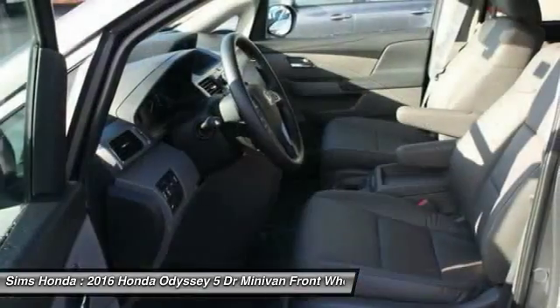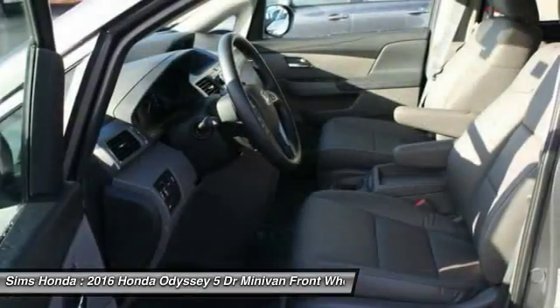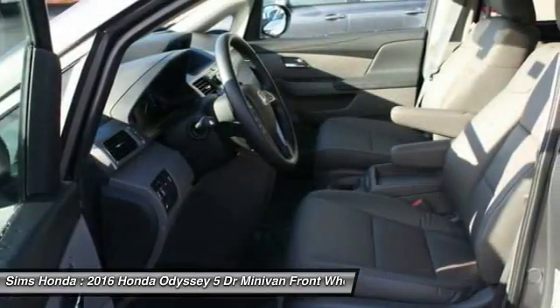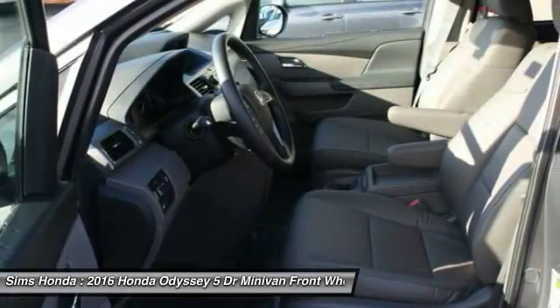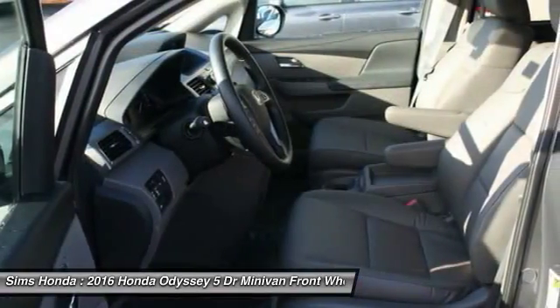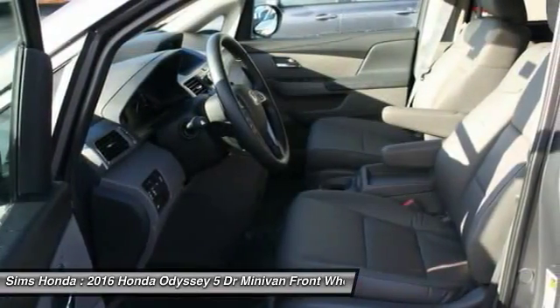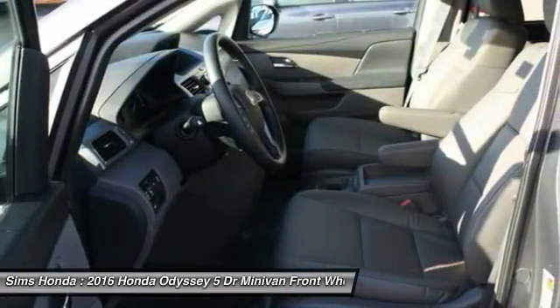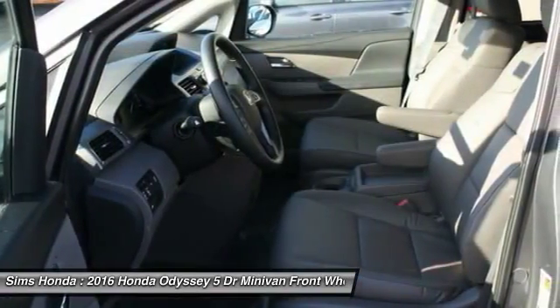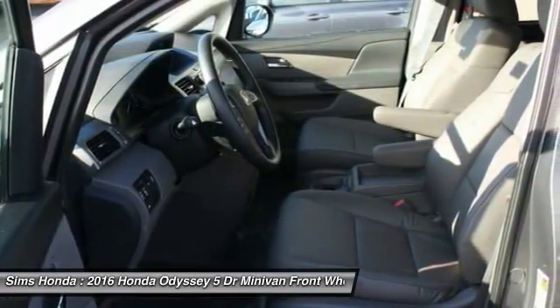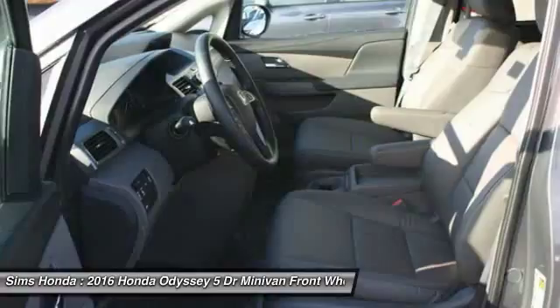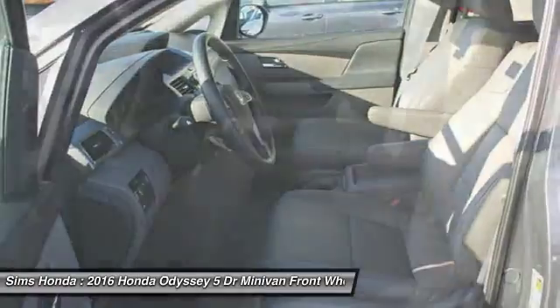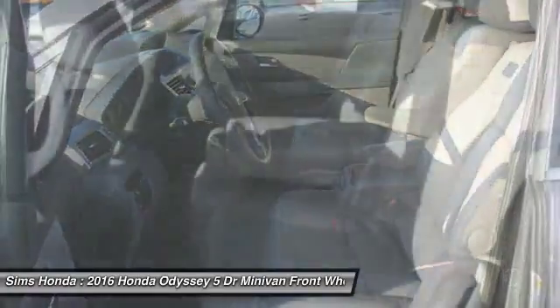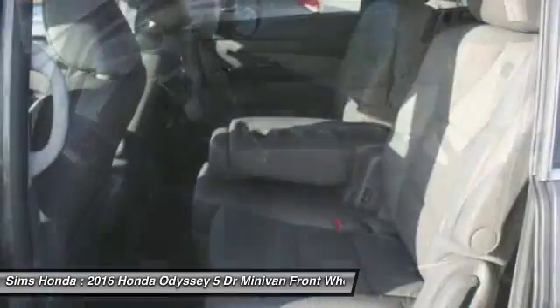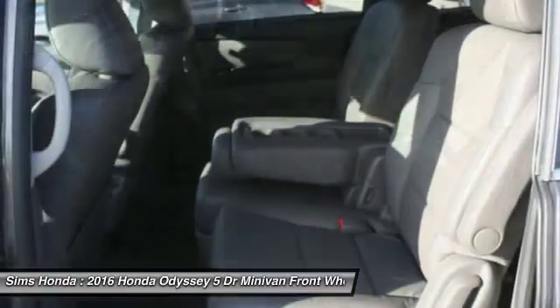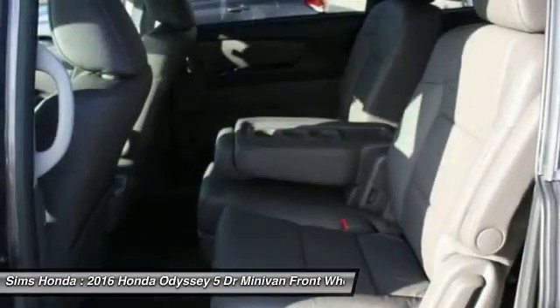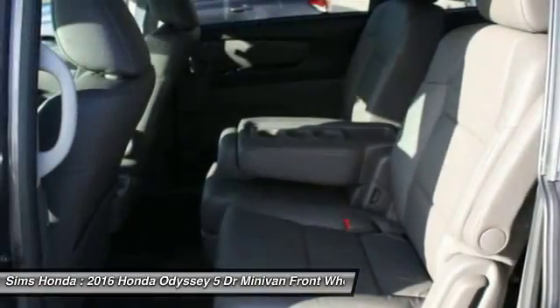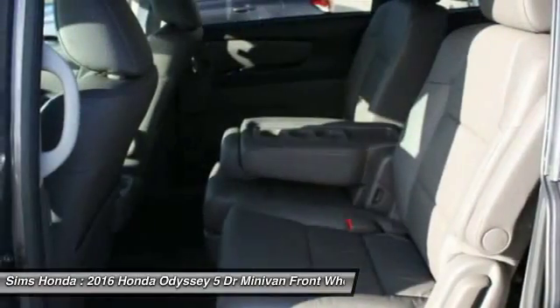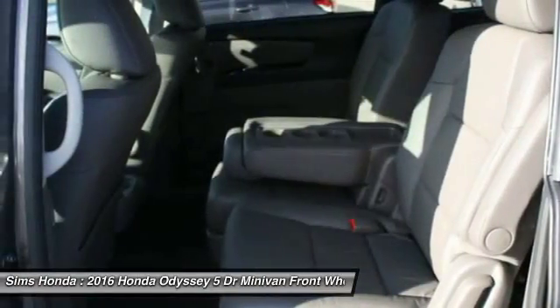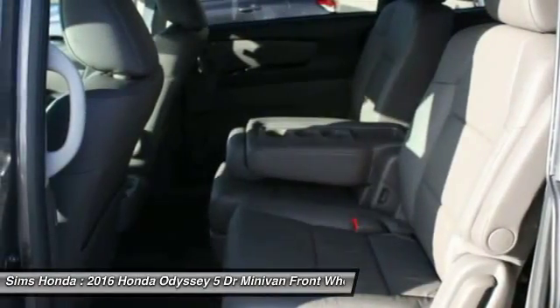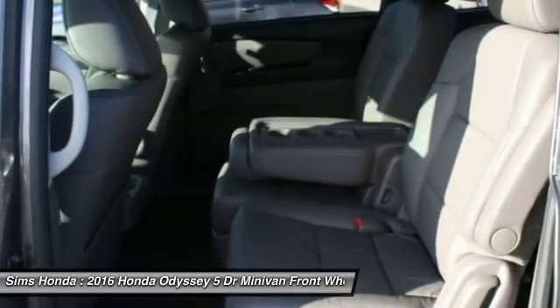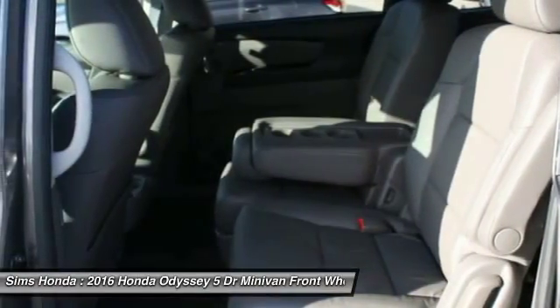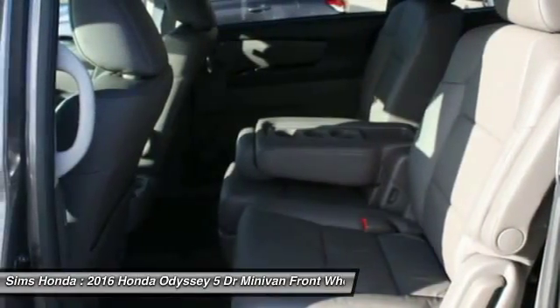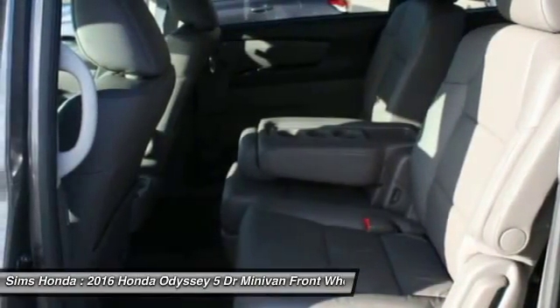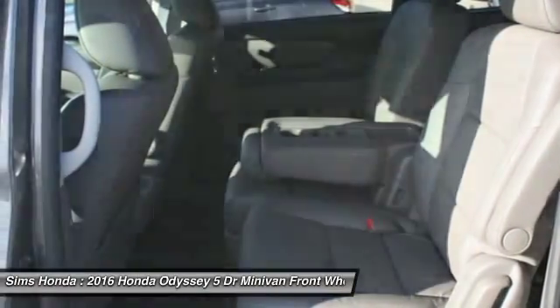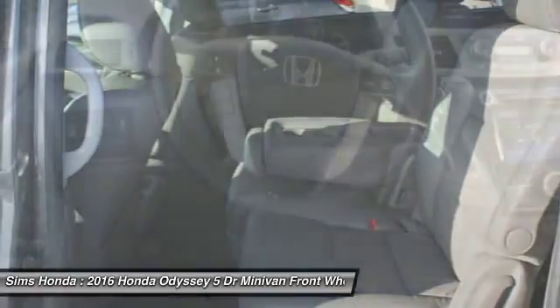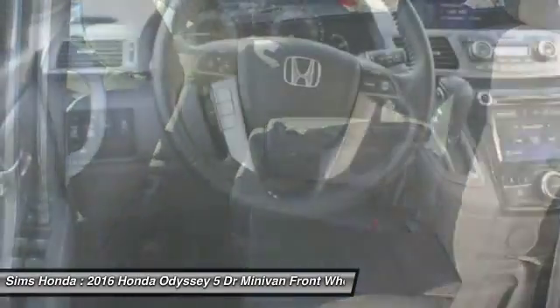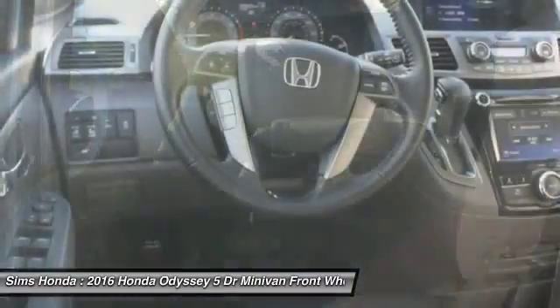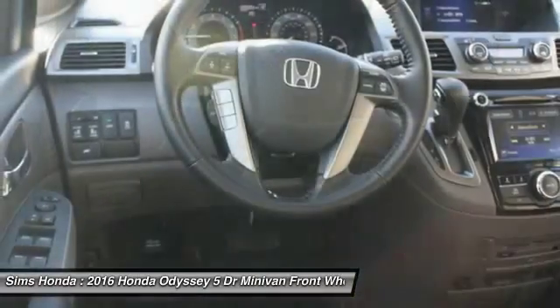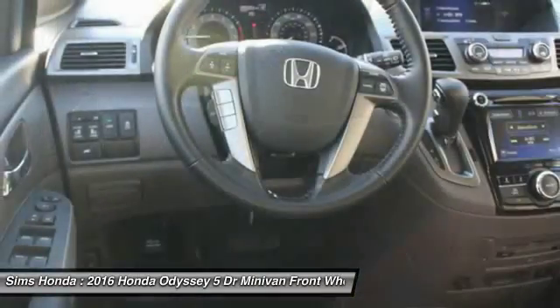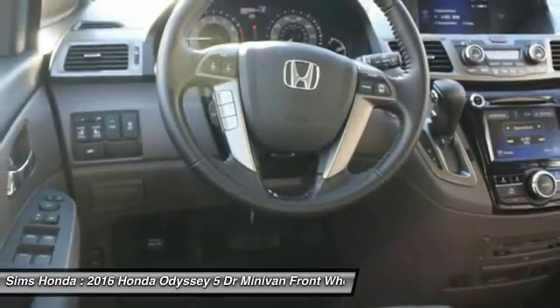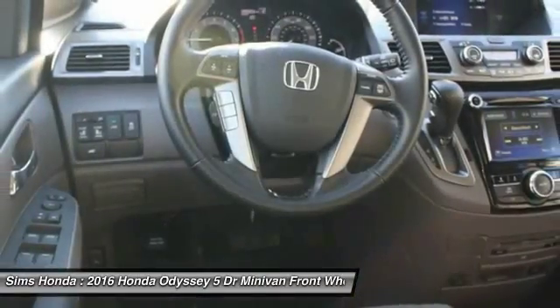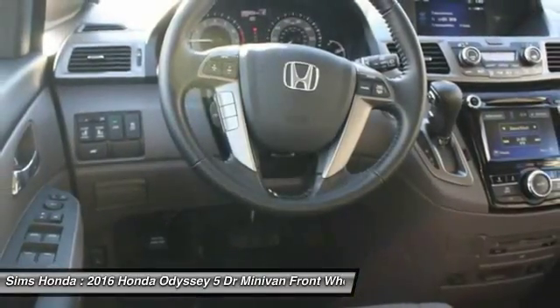Power steering, front wheel drive, adjustable steering wheel, auto dimming rear view mirror, PPO.